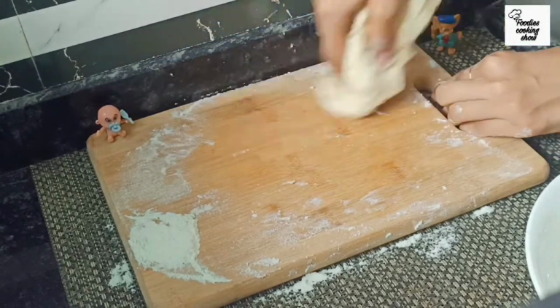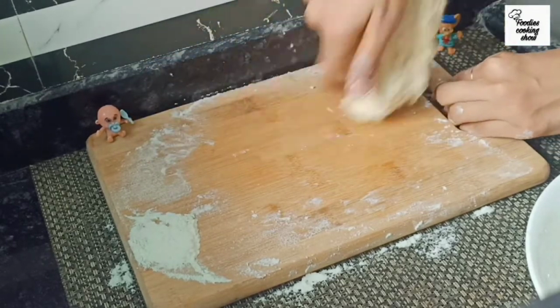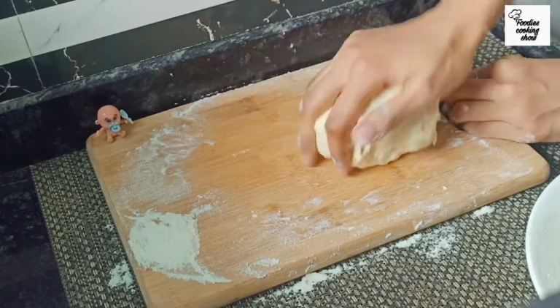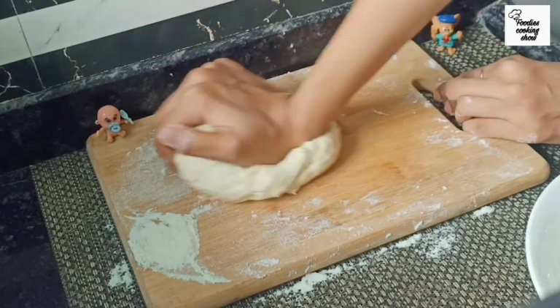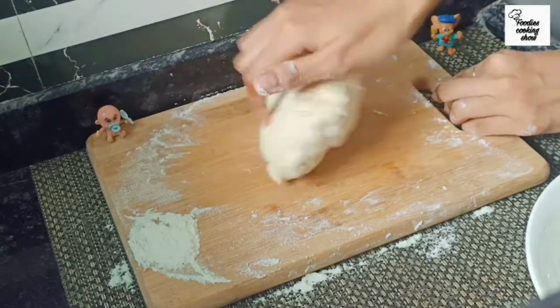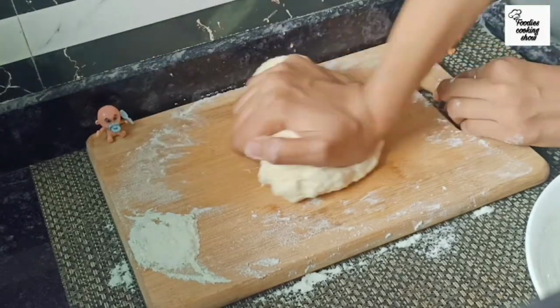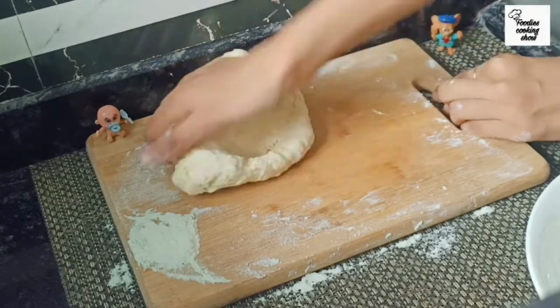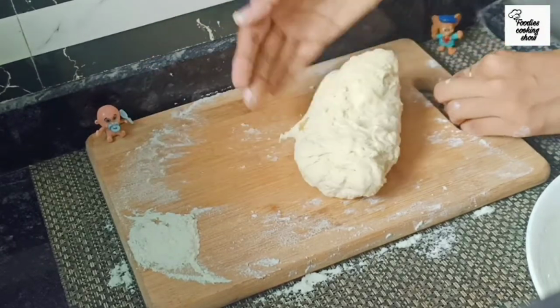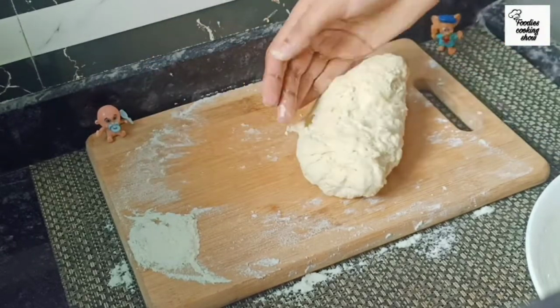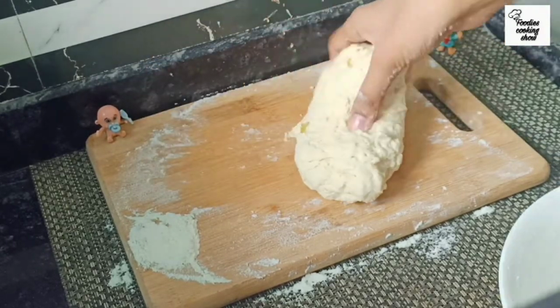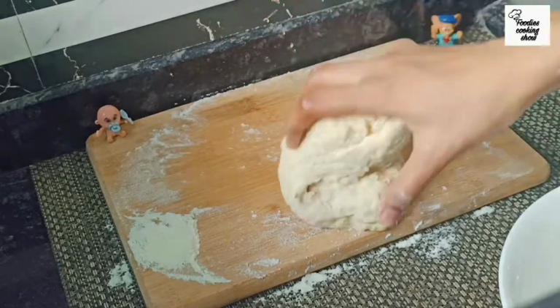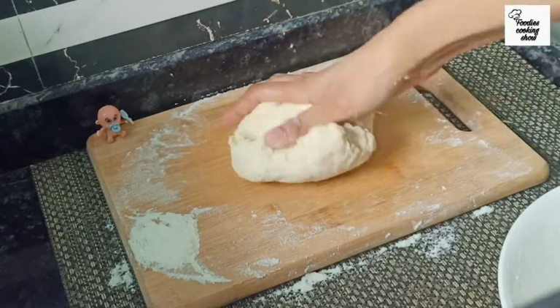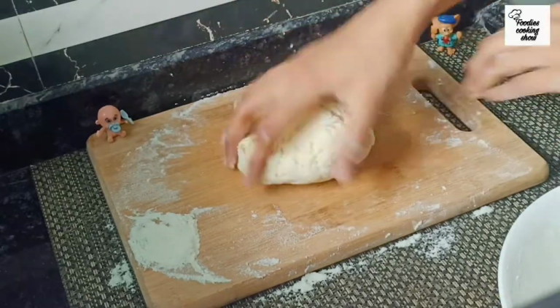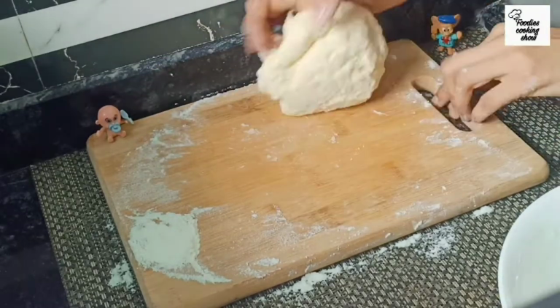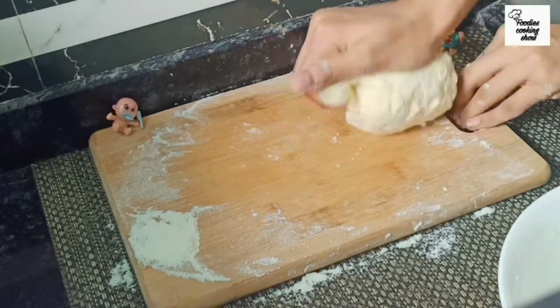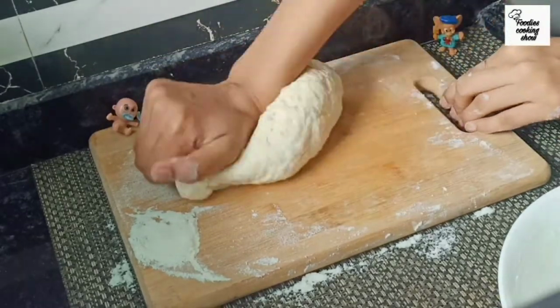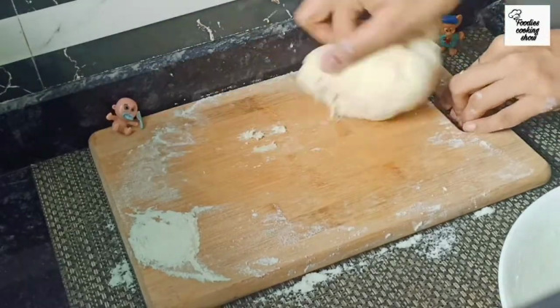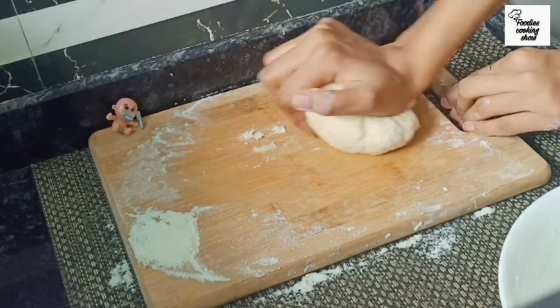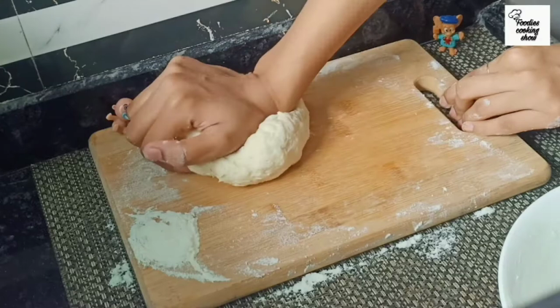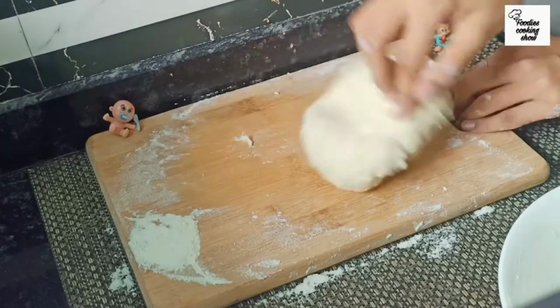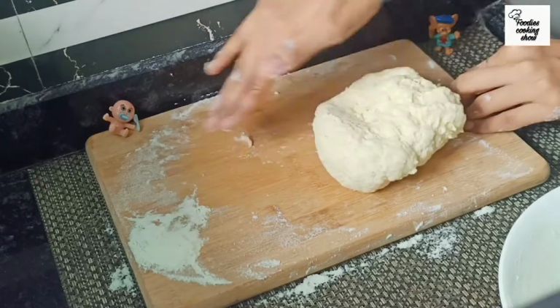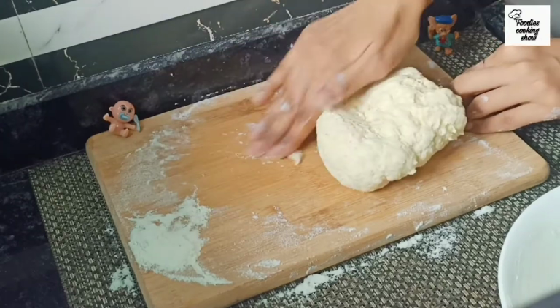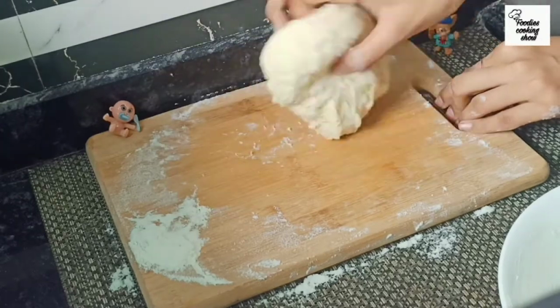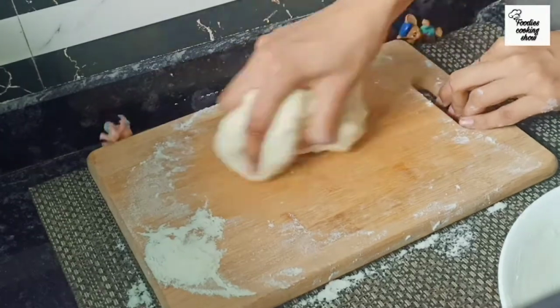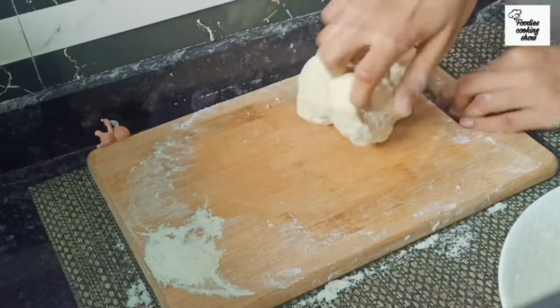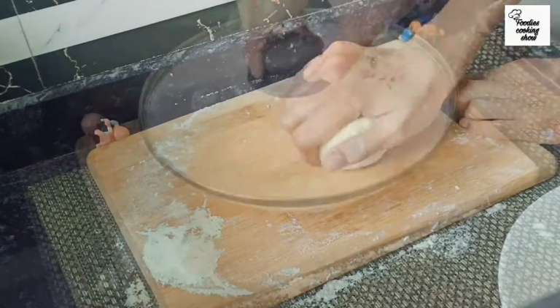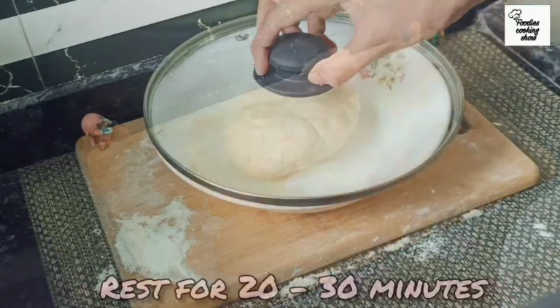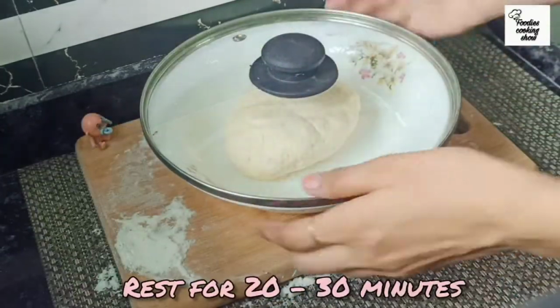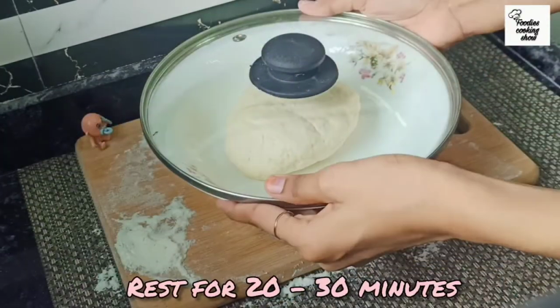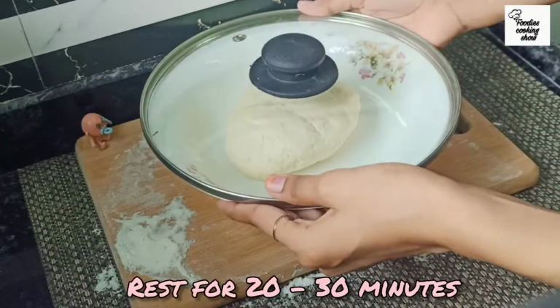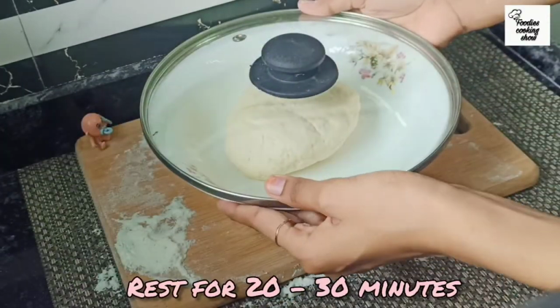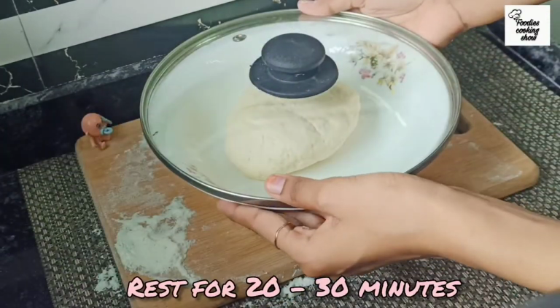Now we will cover the dough with a clean cloth and let it rest for 20 to 30 minutes.